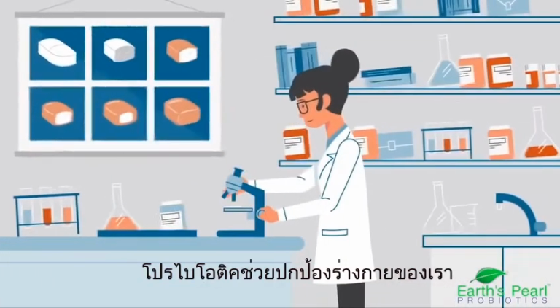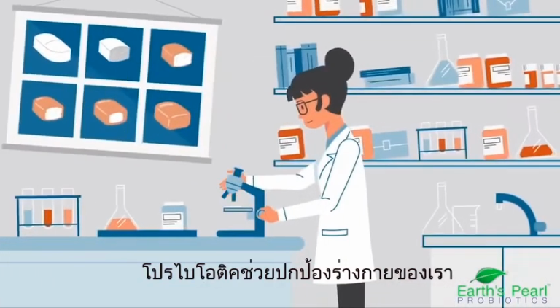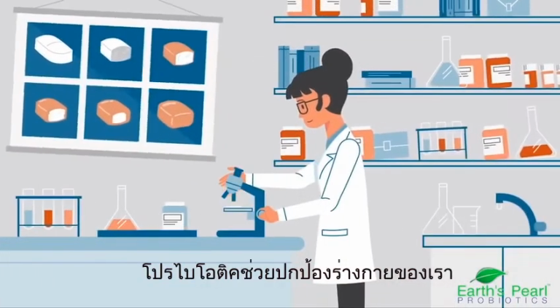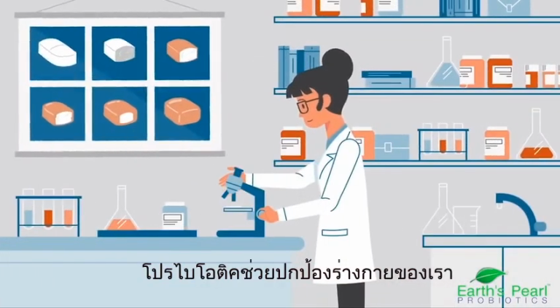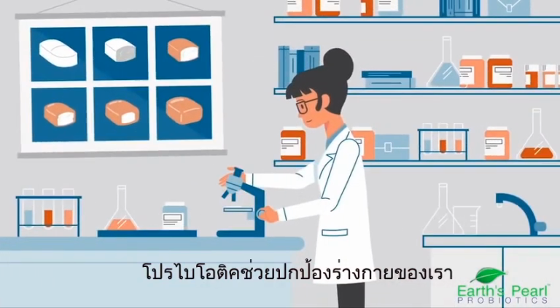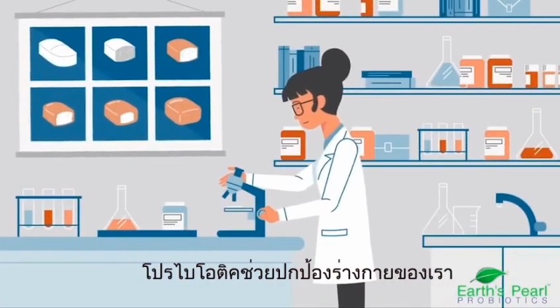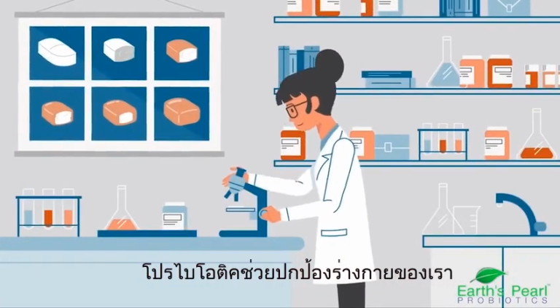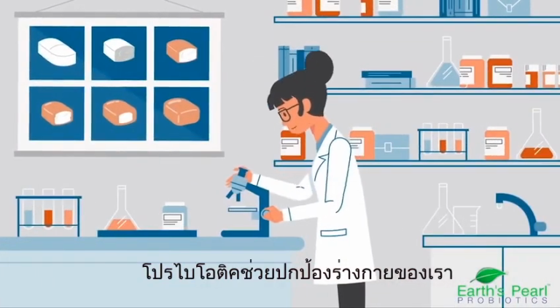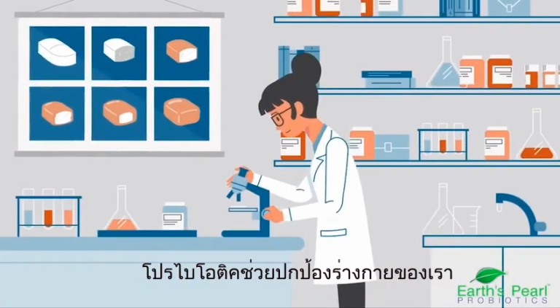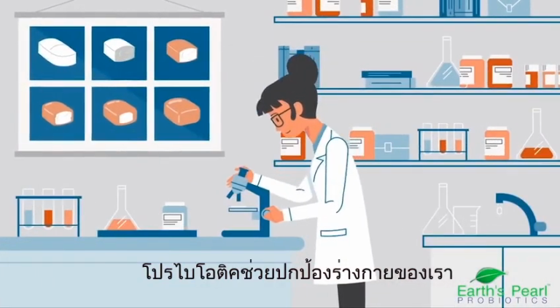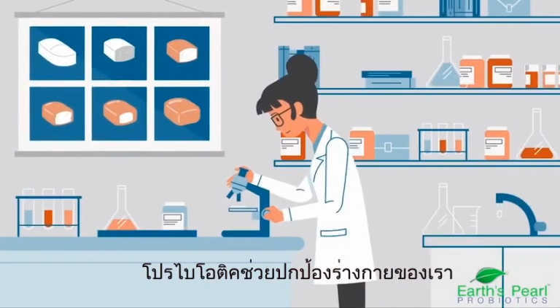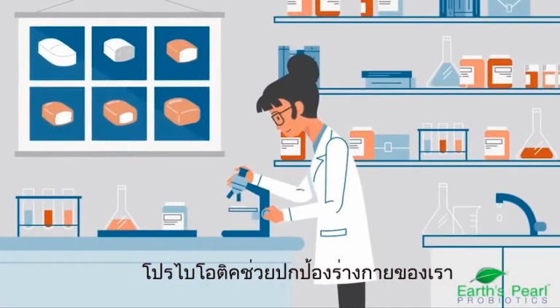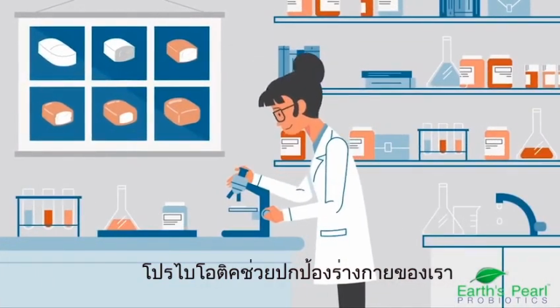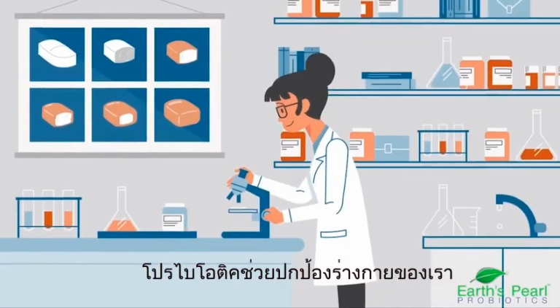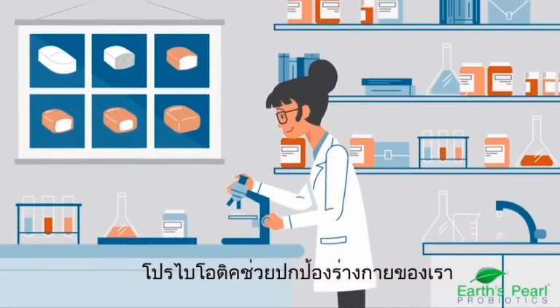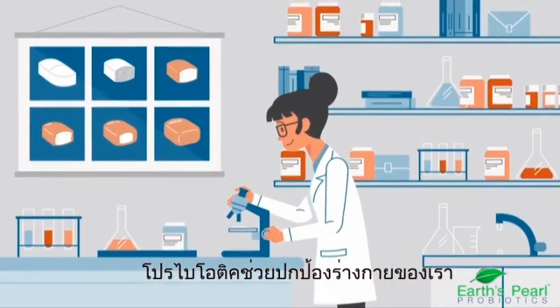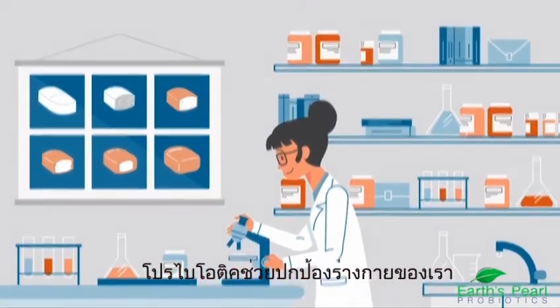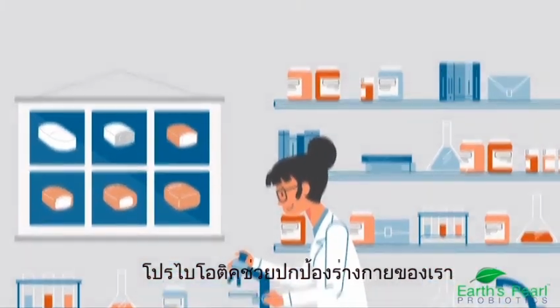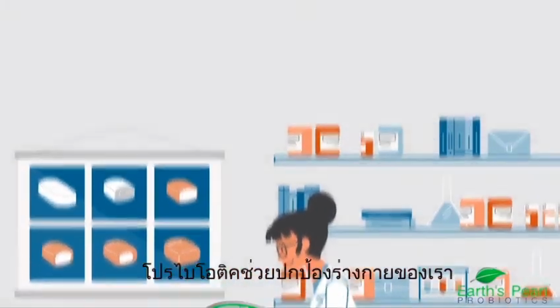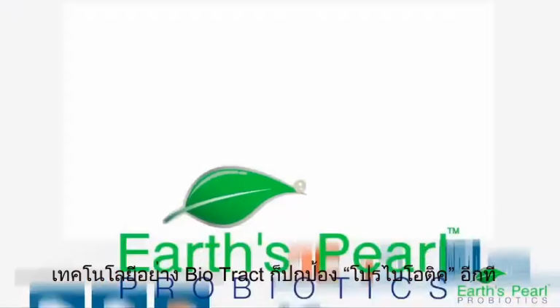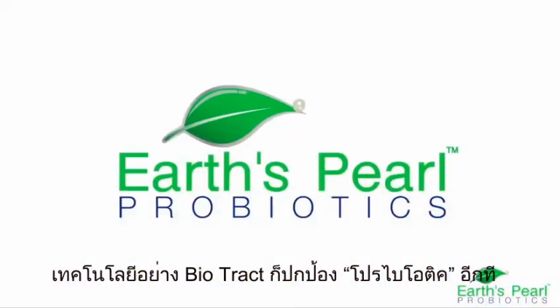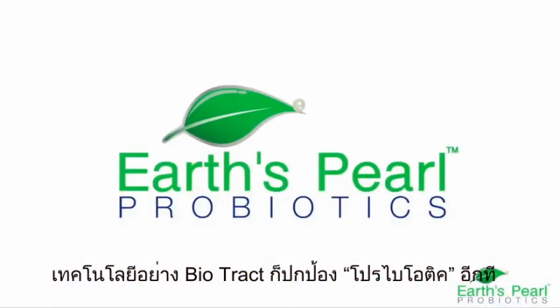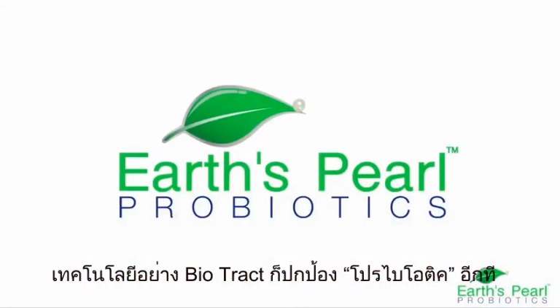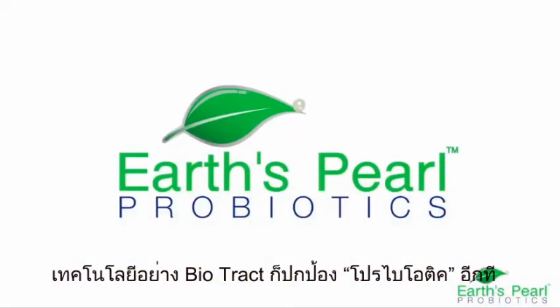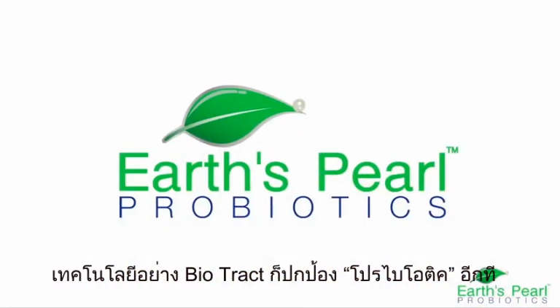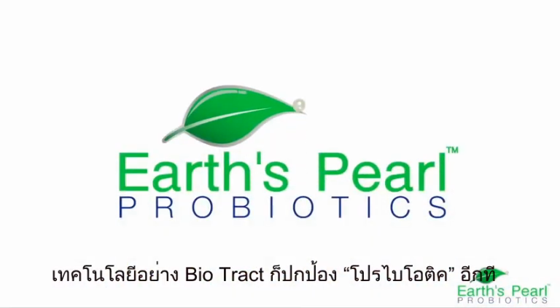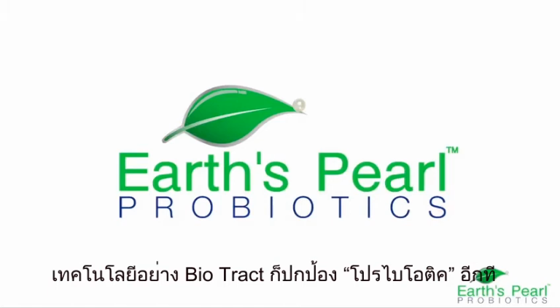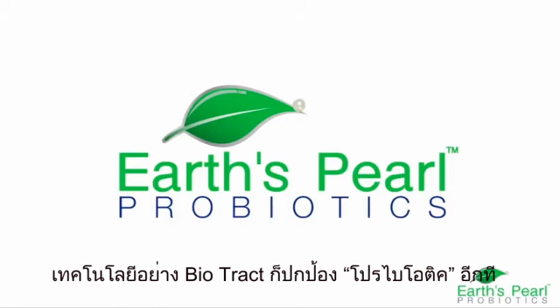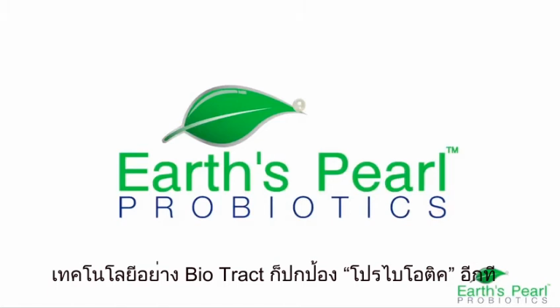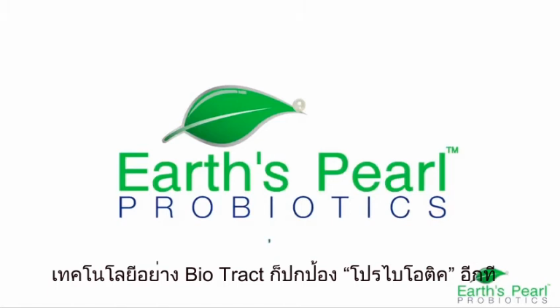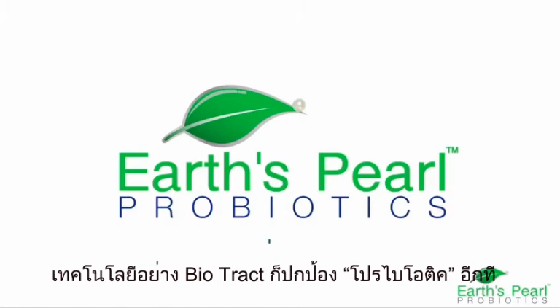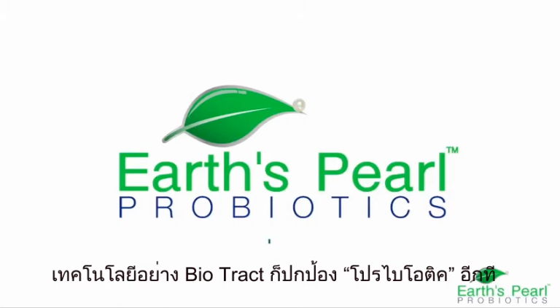Probiotics protect your body. And Biotract protects probiotics.